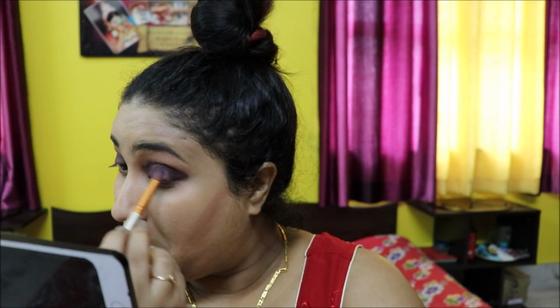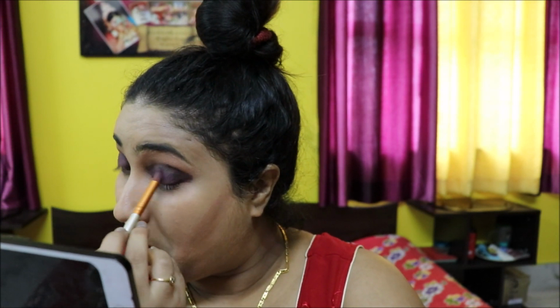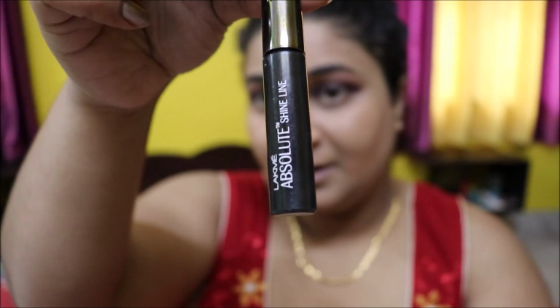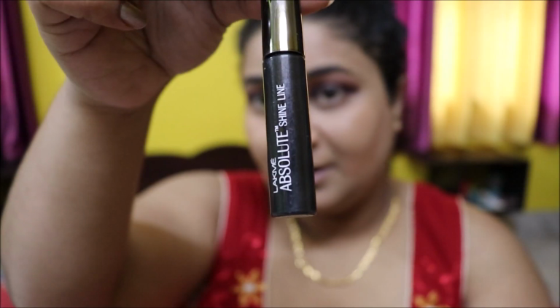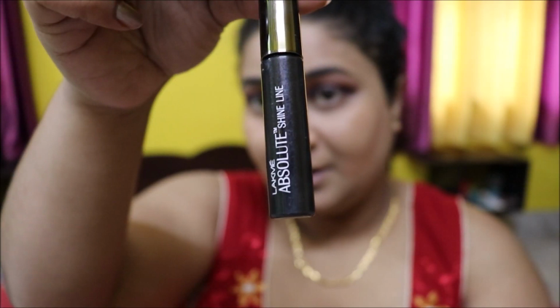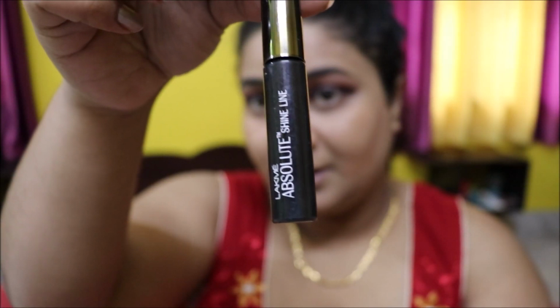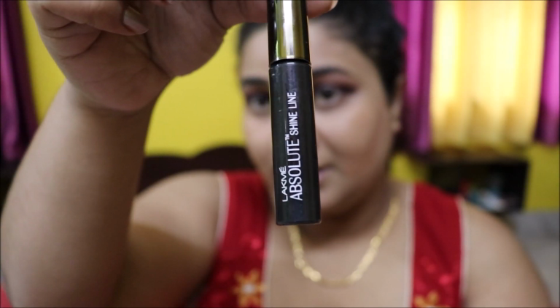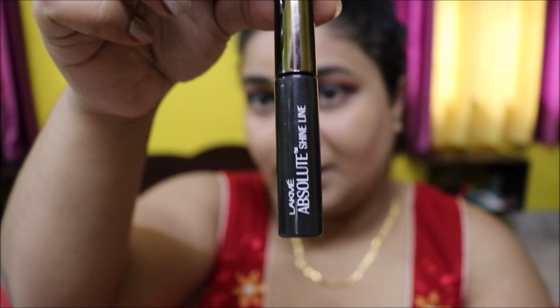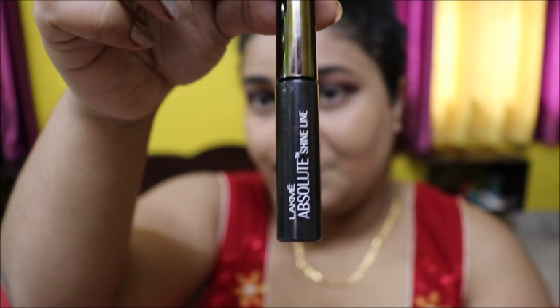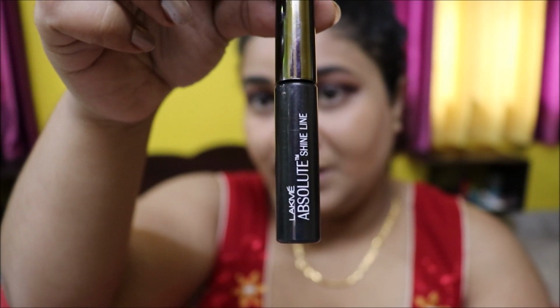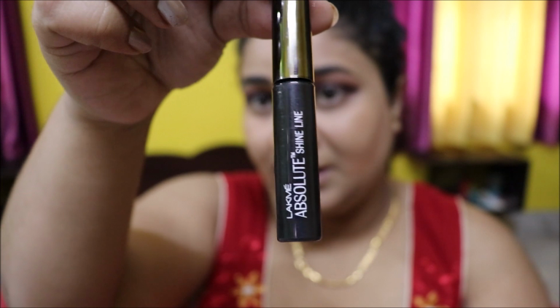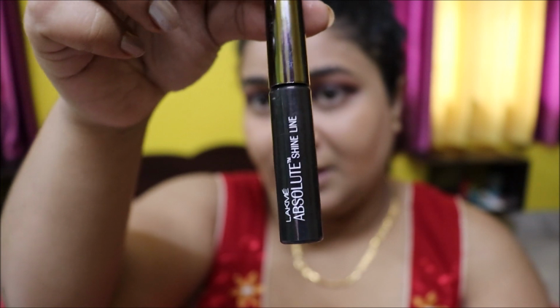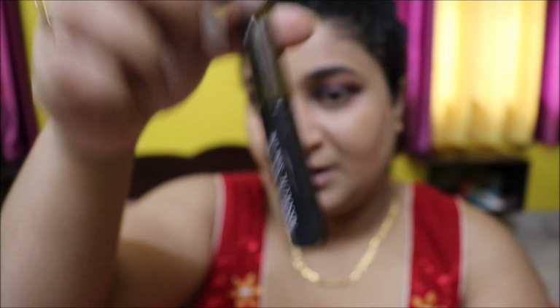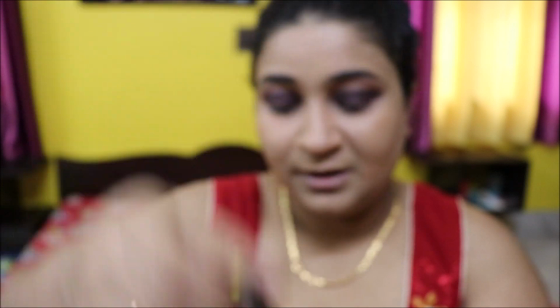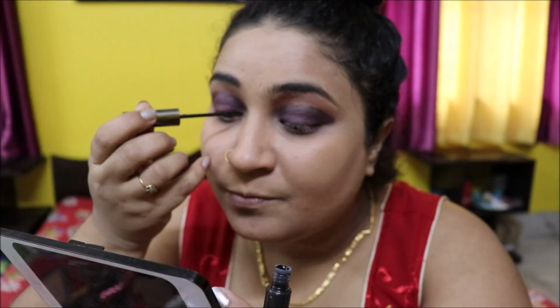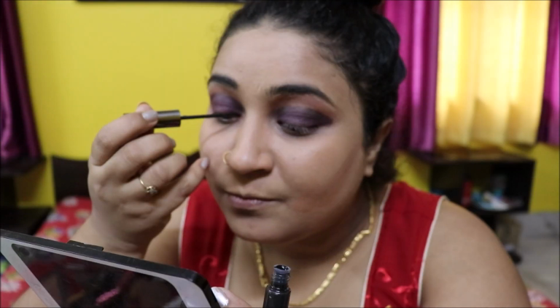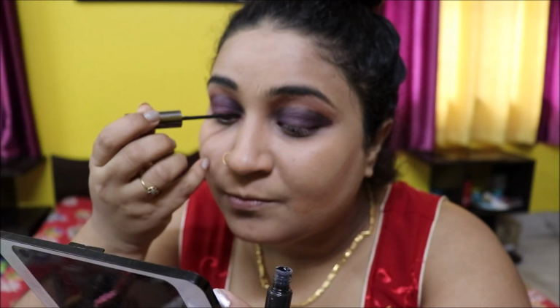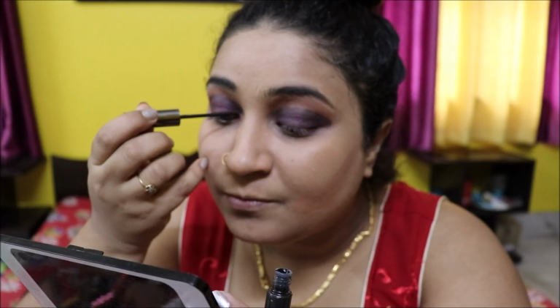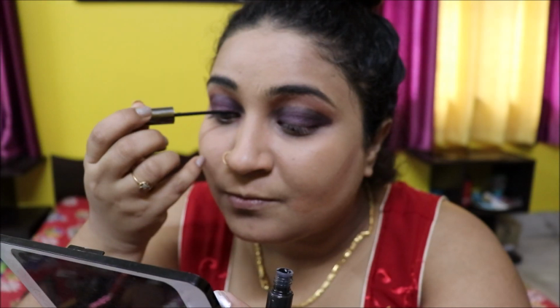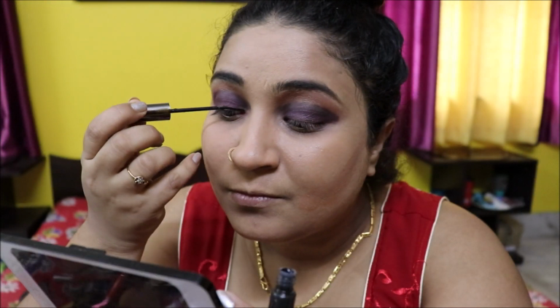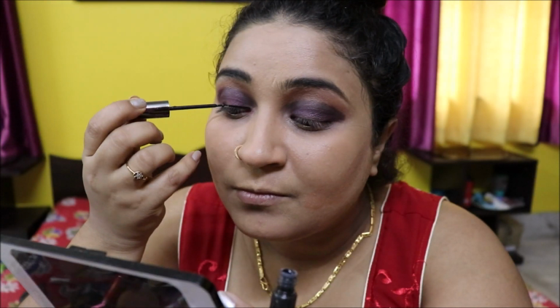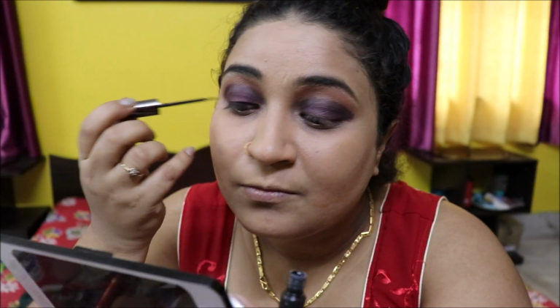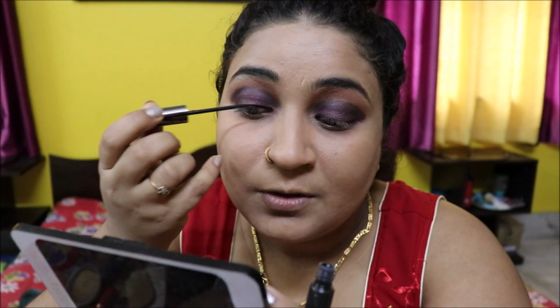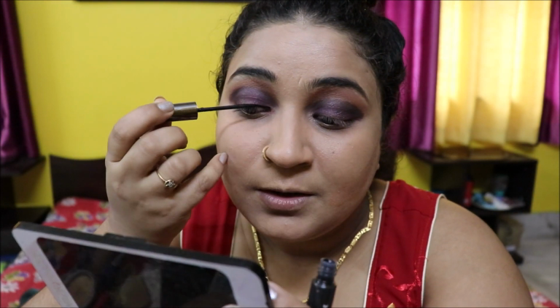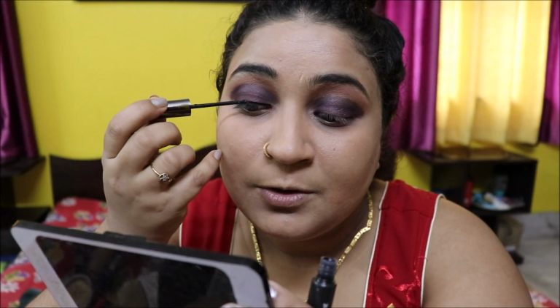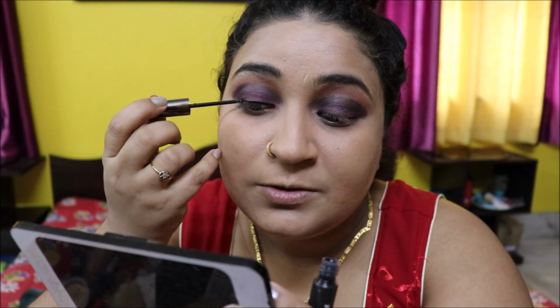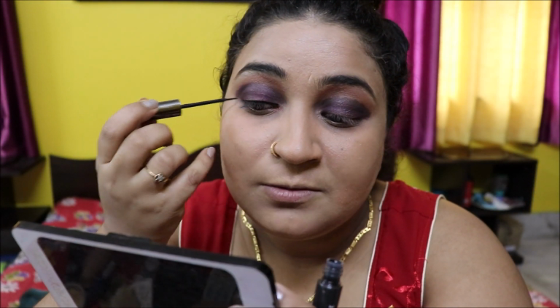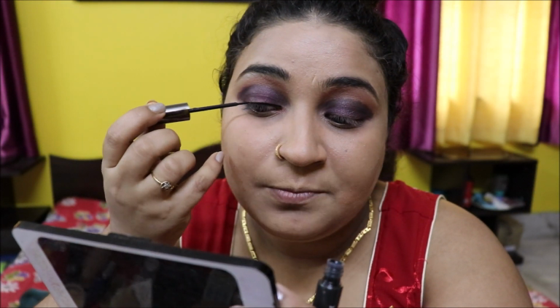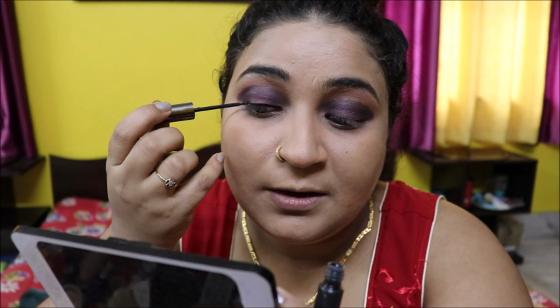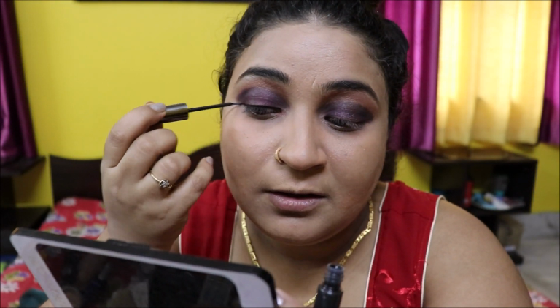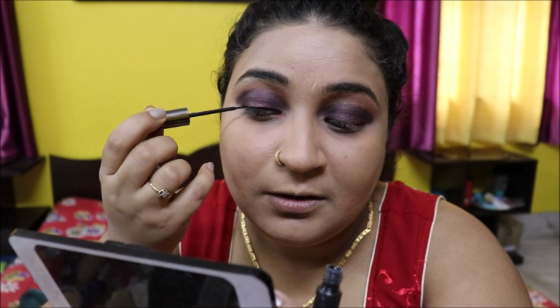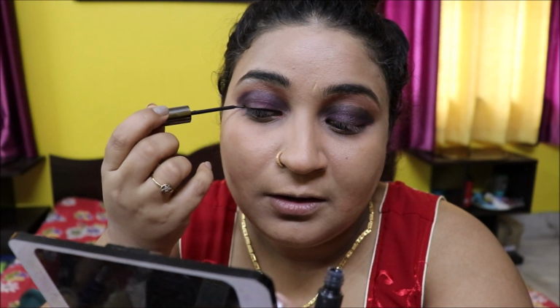I'll be using a Lame Absolute Shine eyeliner and draw a very thin line.